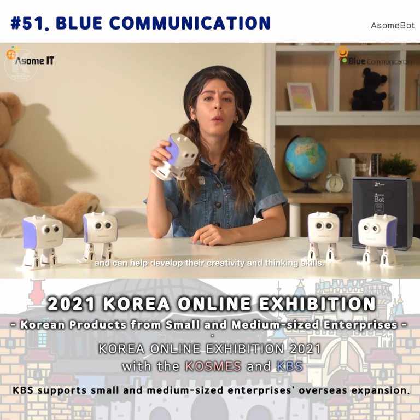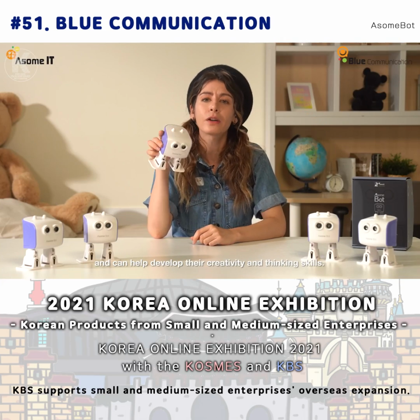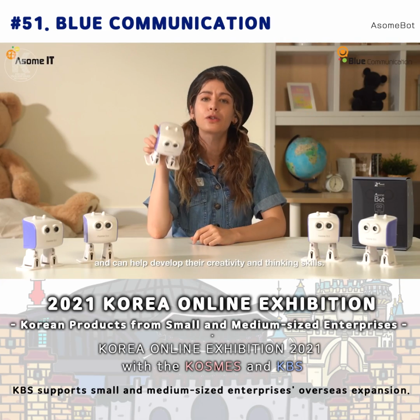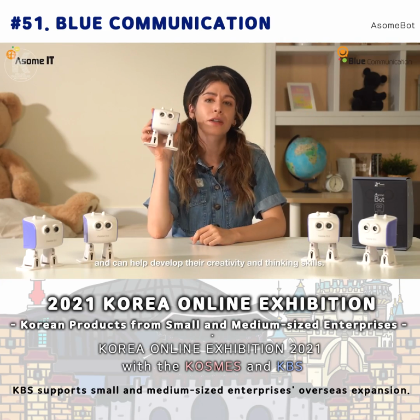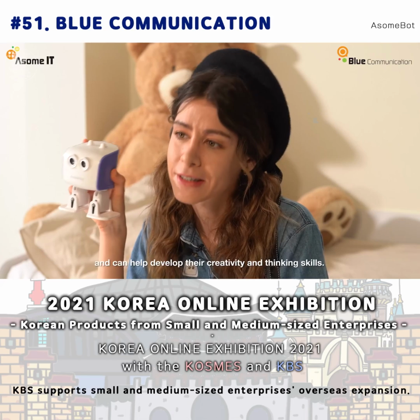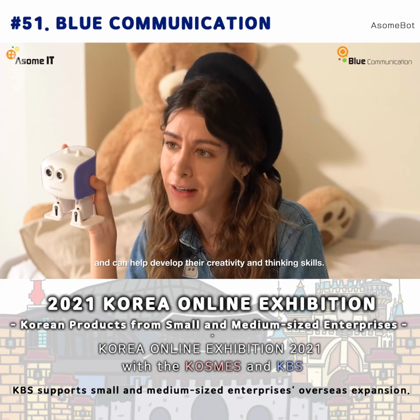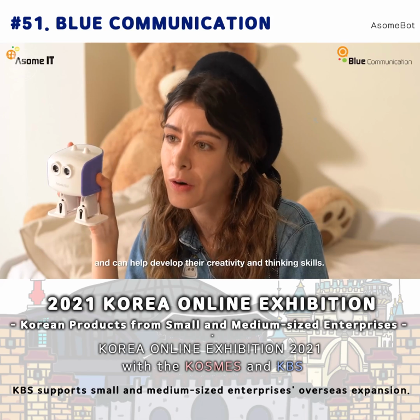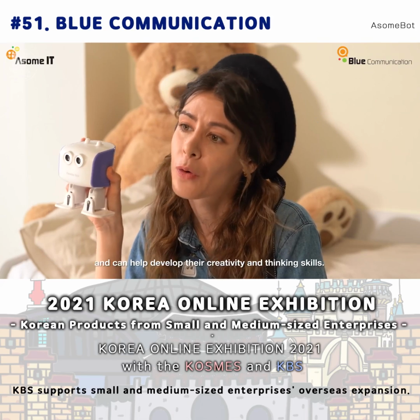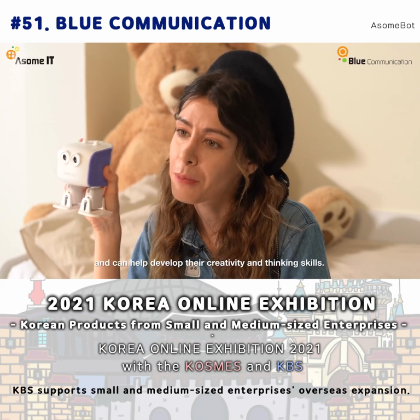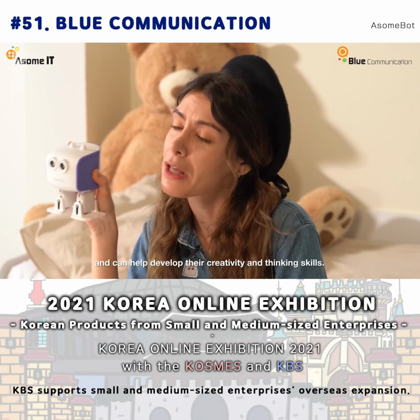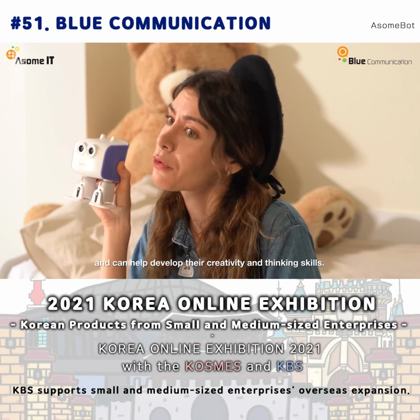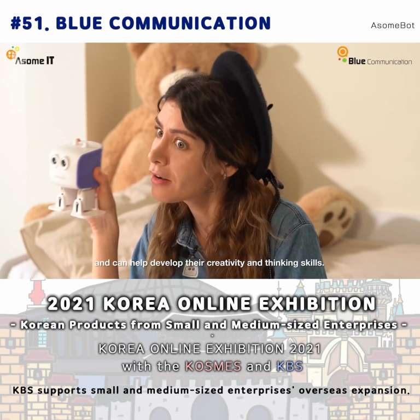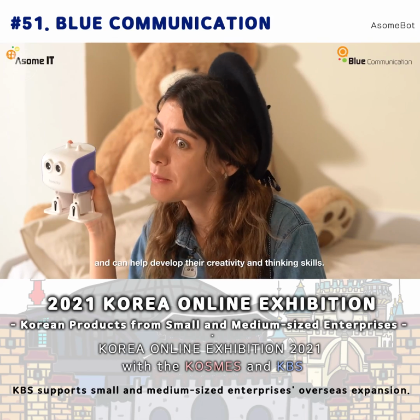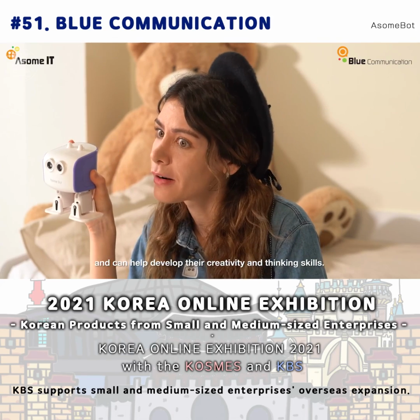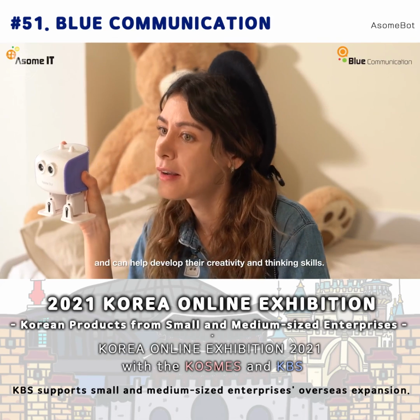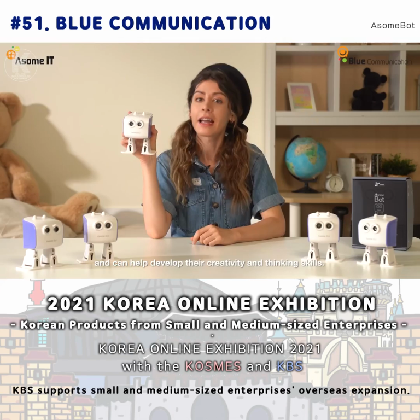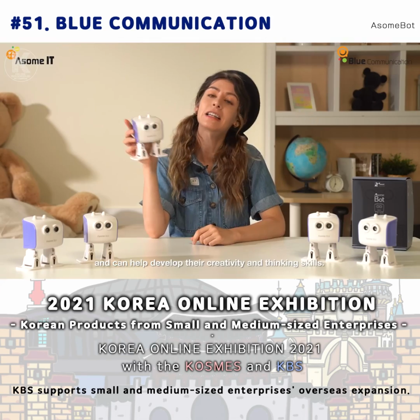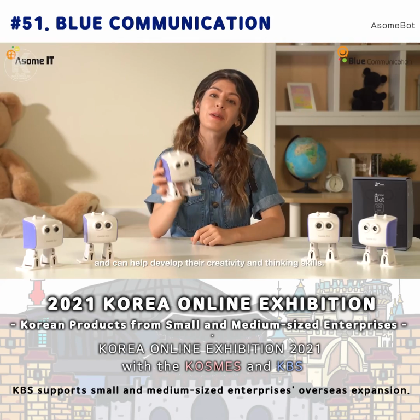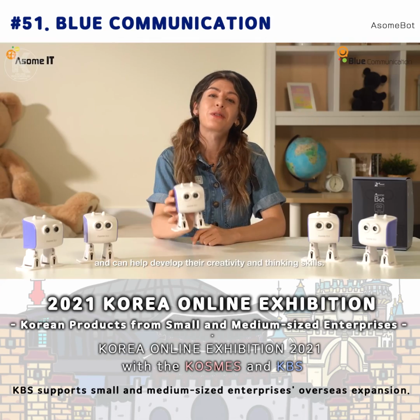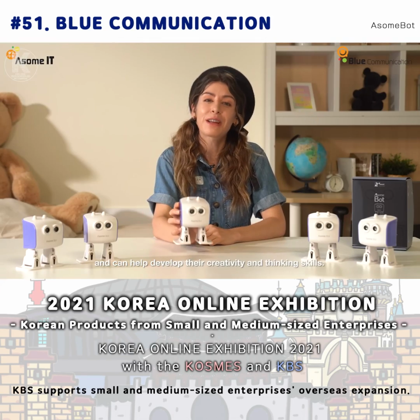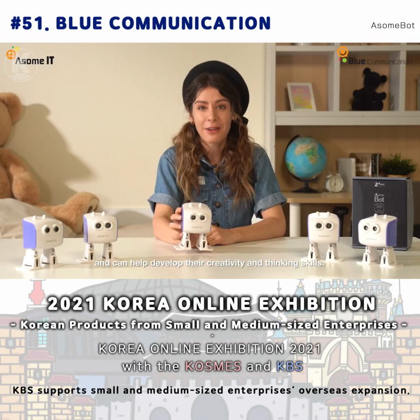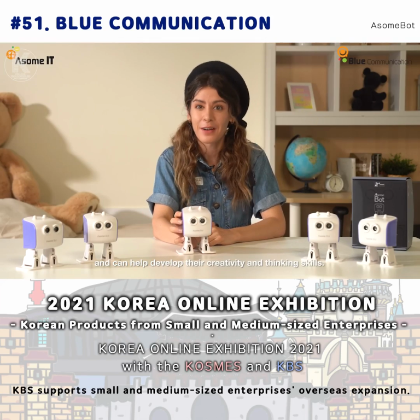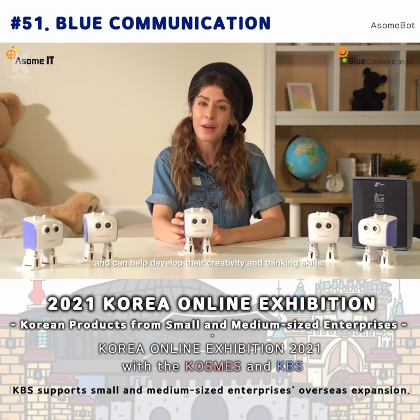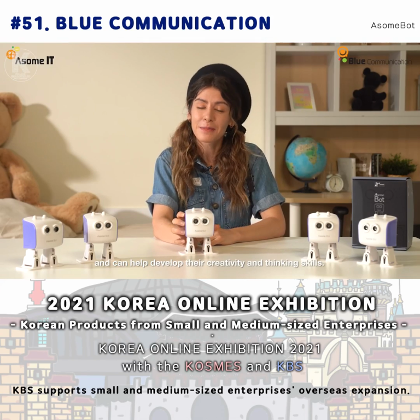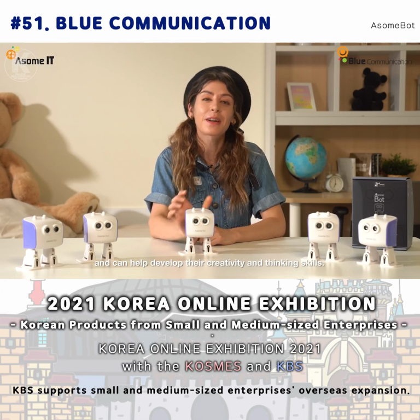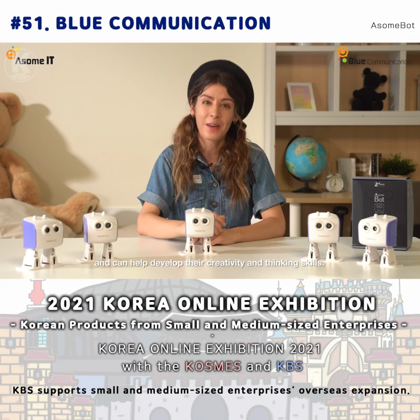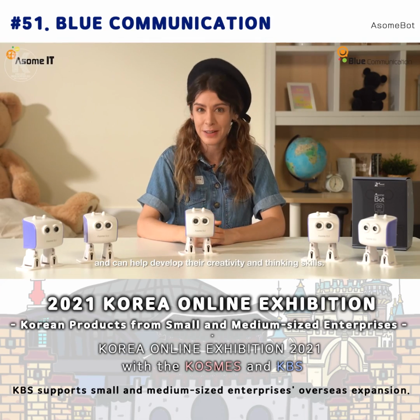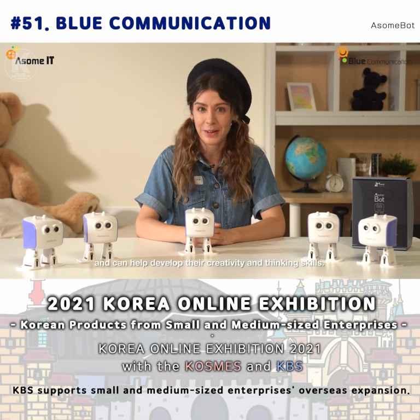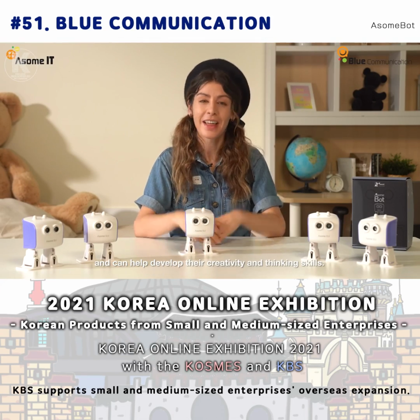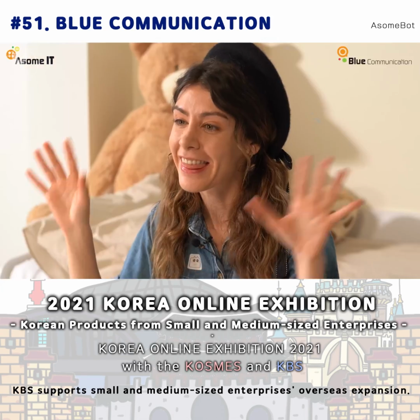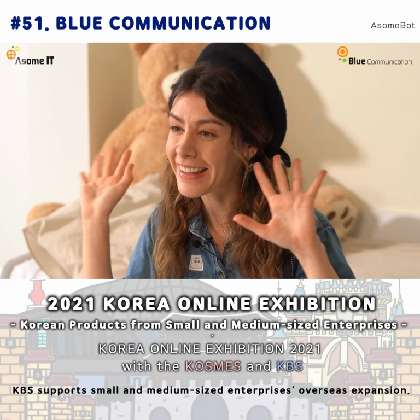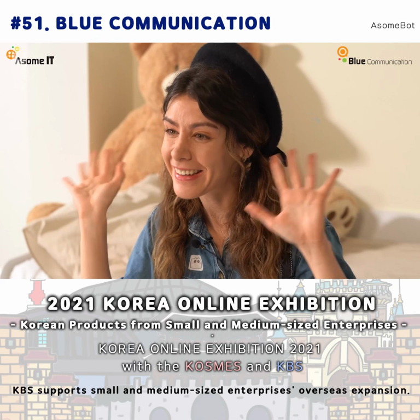Why don't you try to study with me through AwesomeBlog? It has been really fun — AwesomeBlog and AwesomeGirl. Thank you!